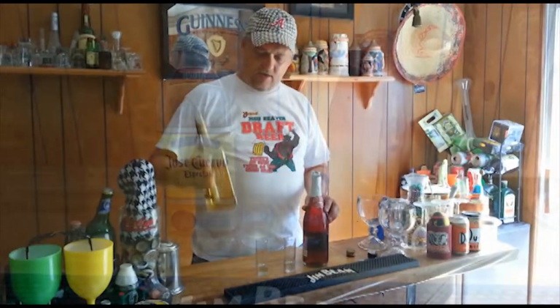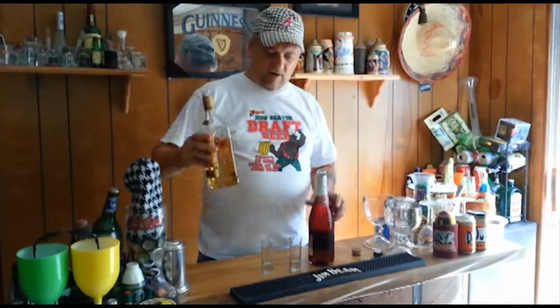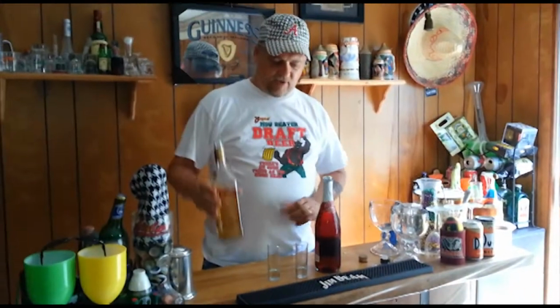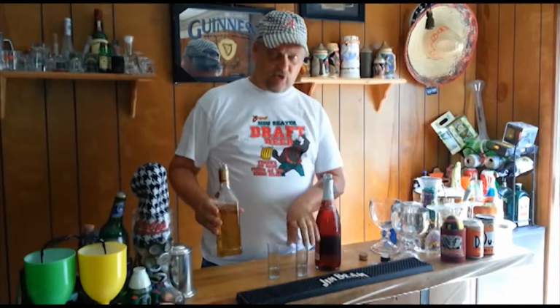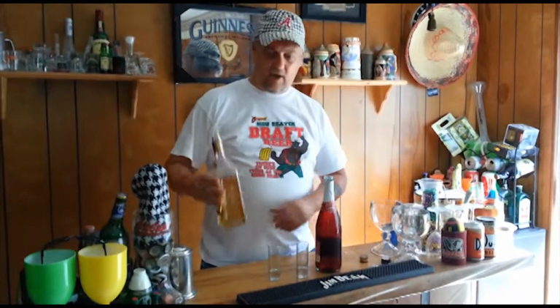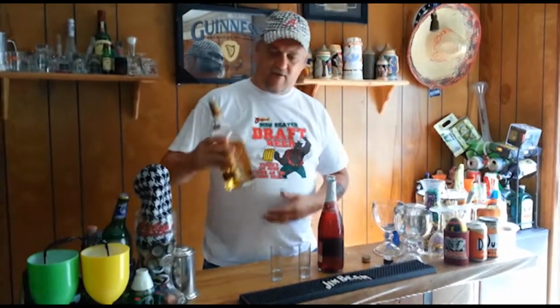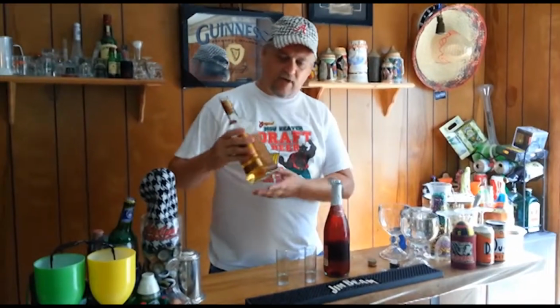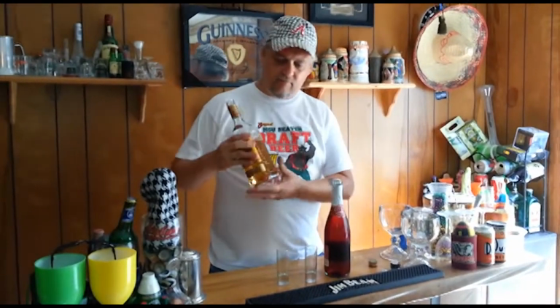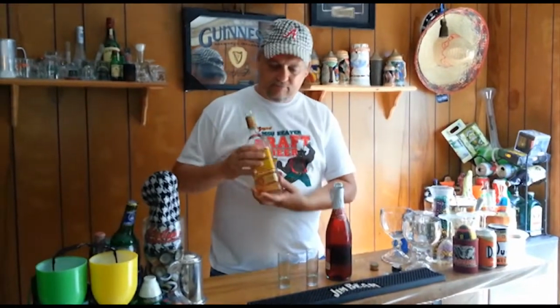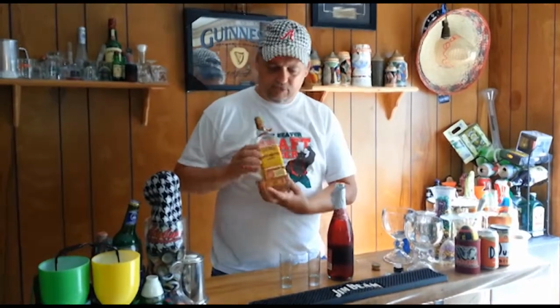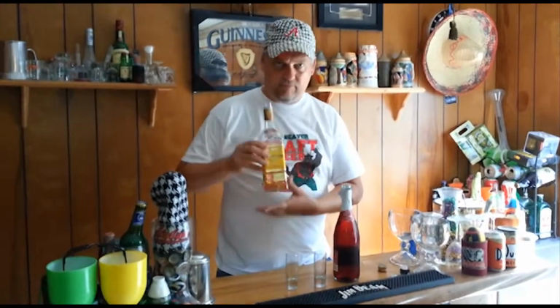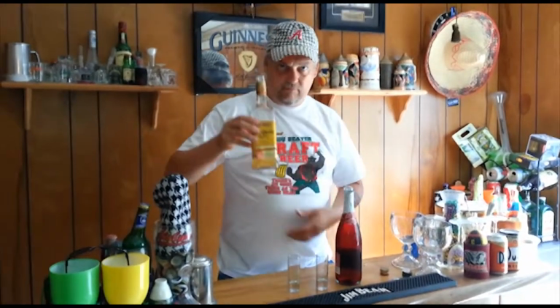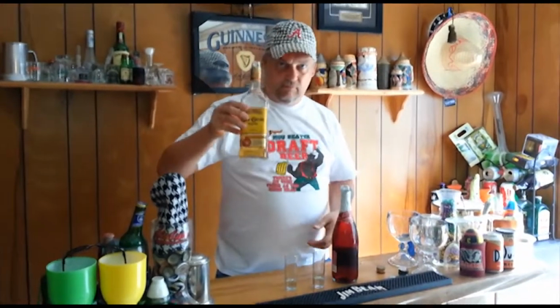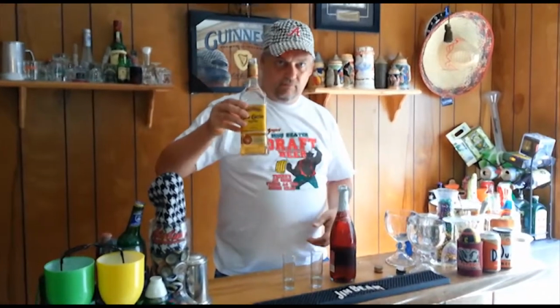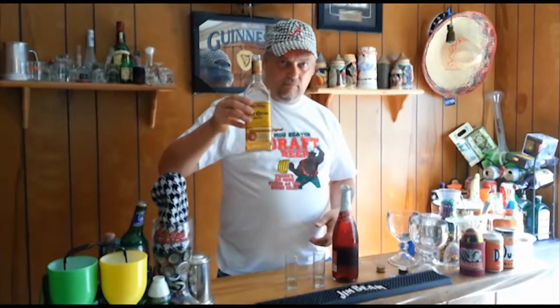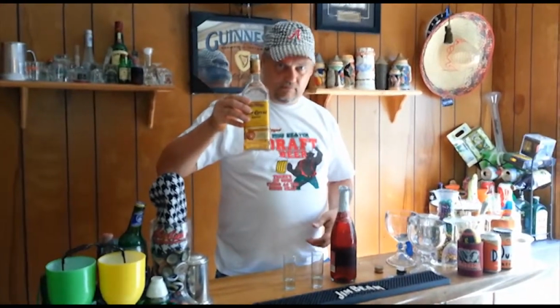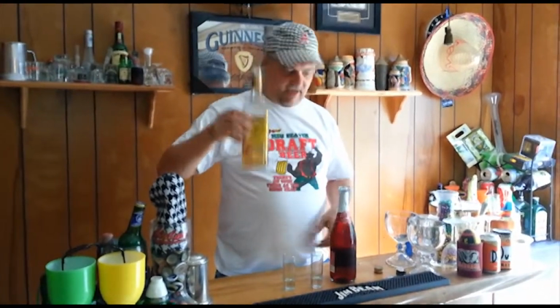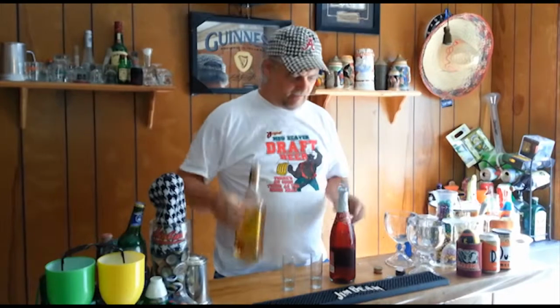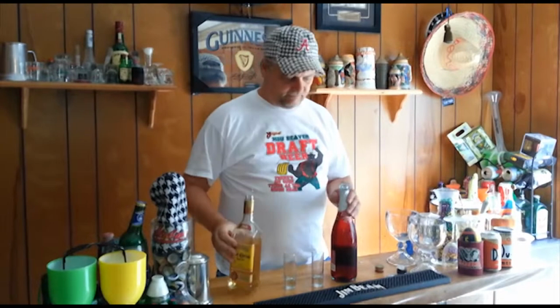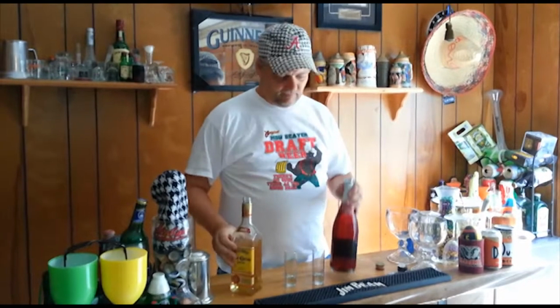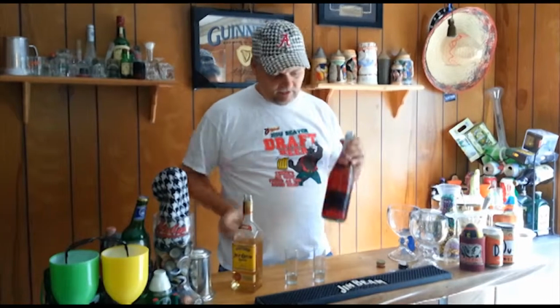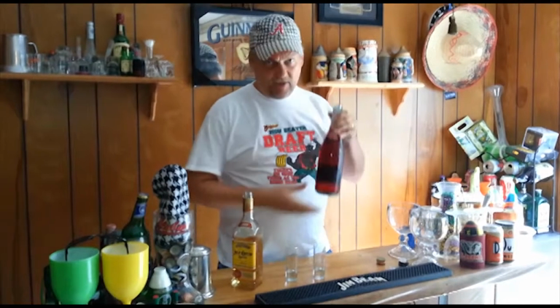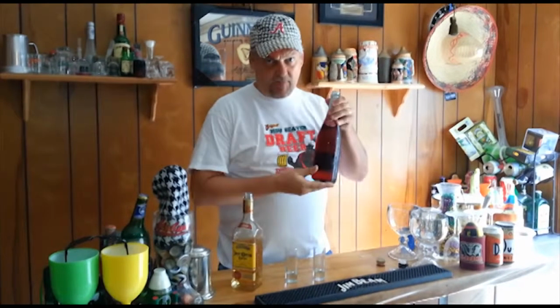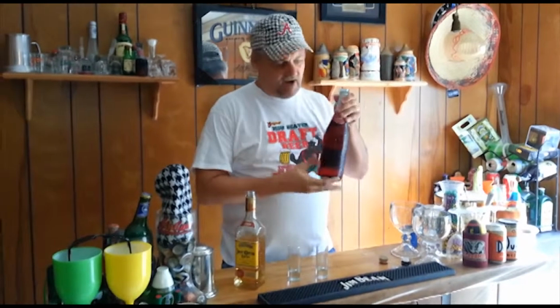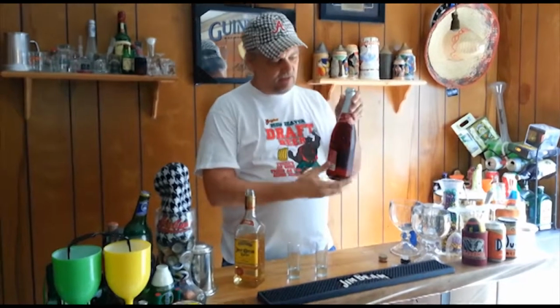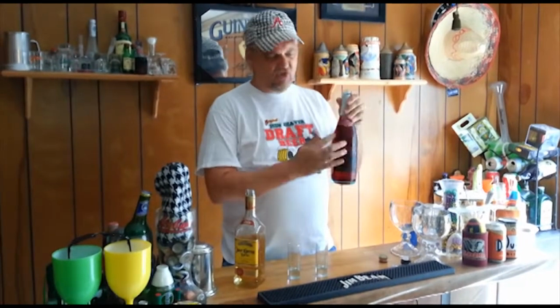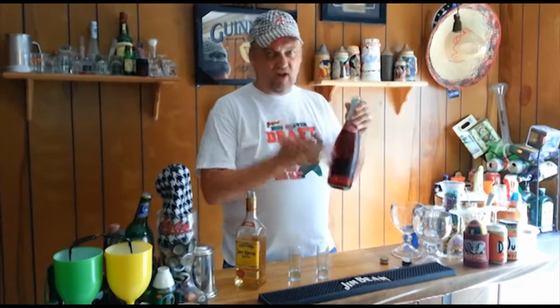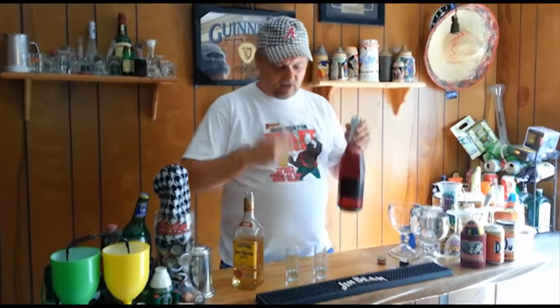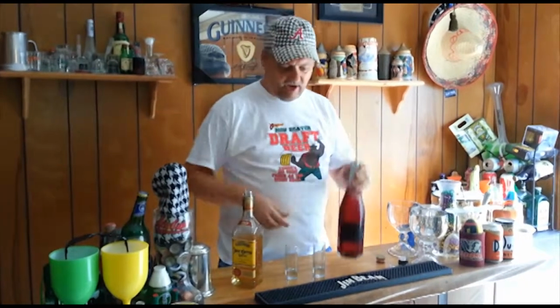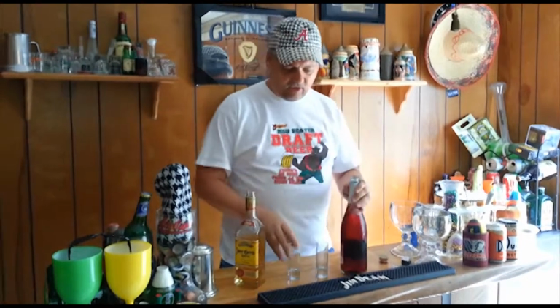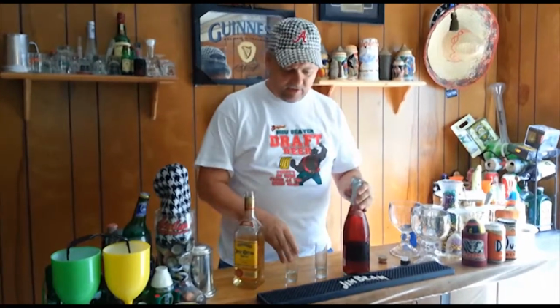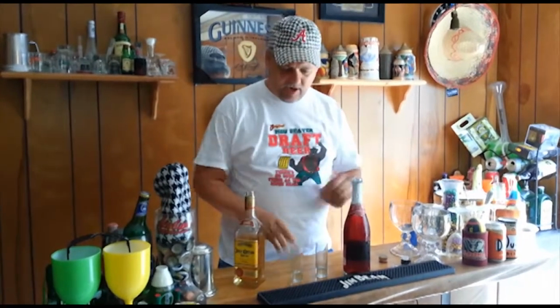All right, for this shooter we're going to have some tequila, a little bit of champagne. This is red, but that's okay — any color we can find.